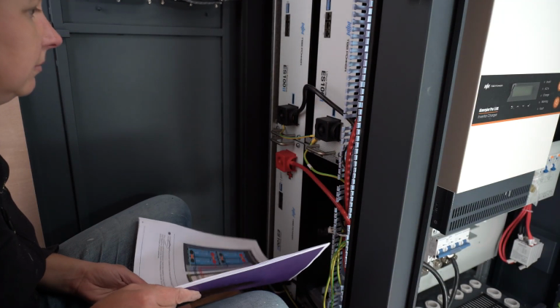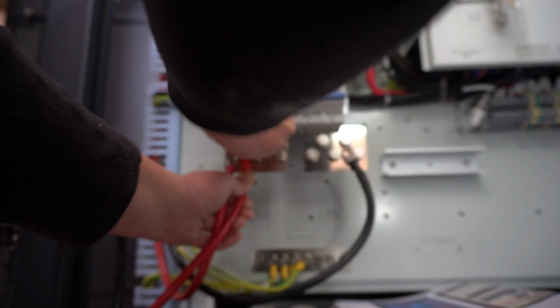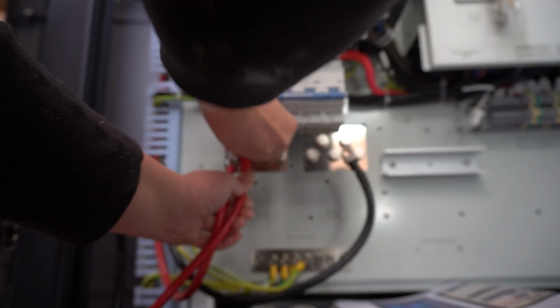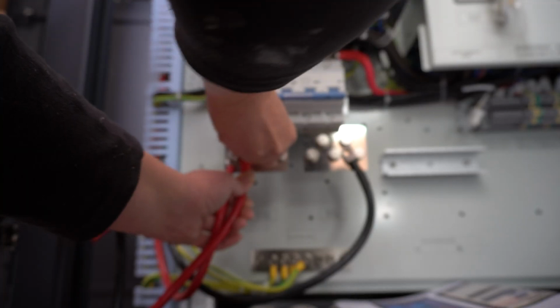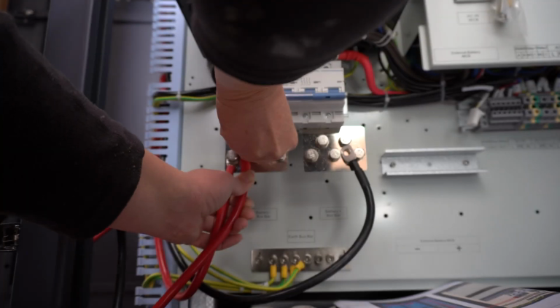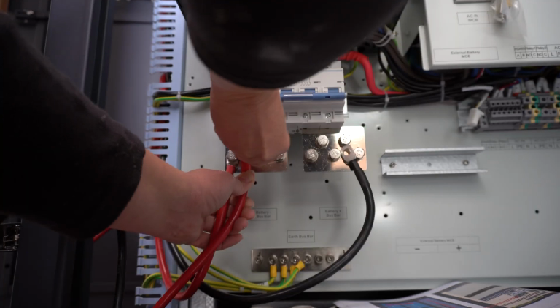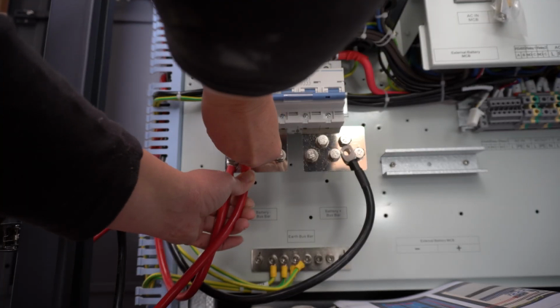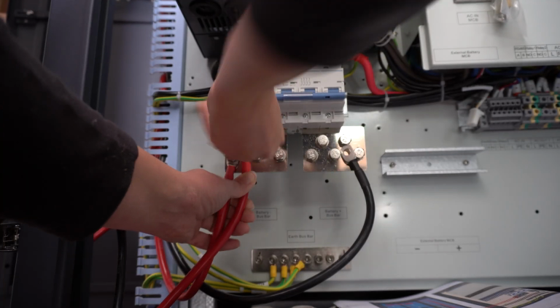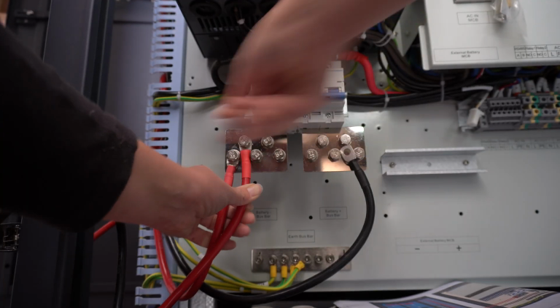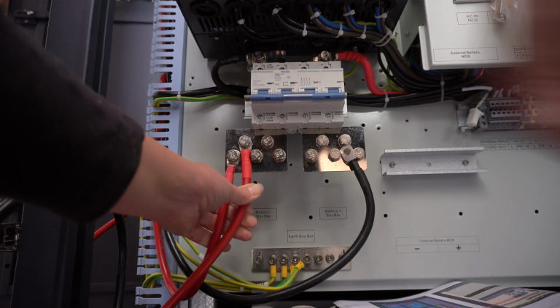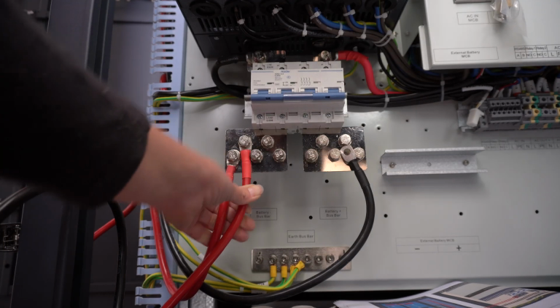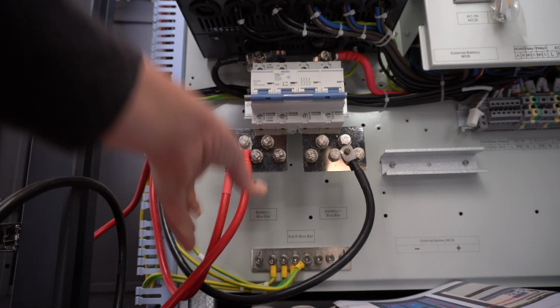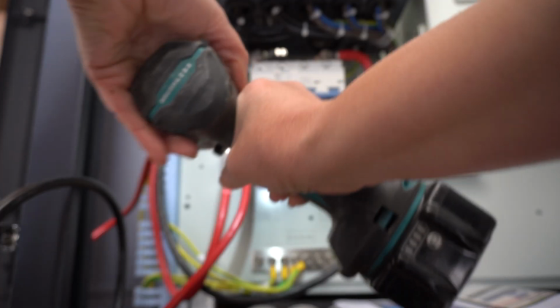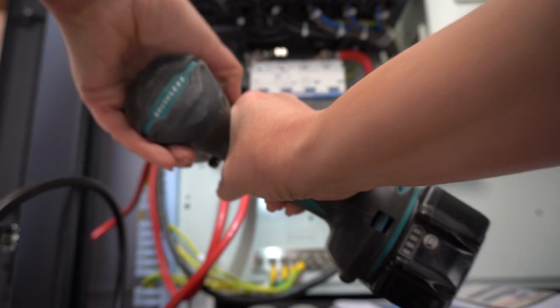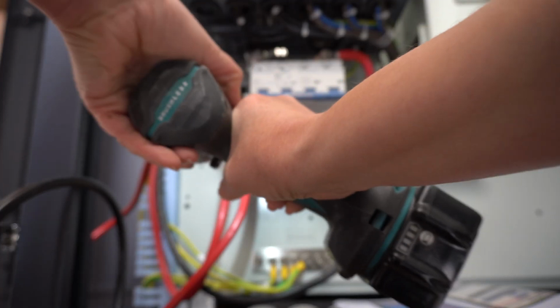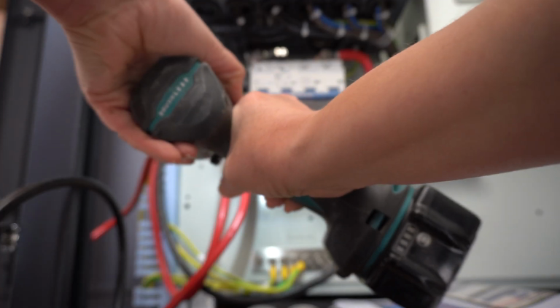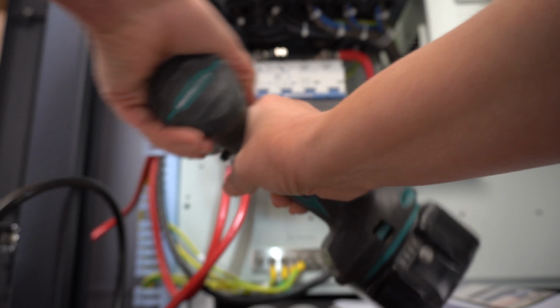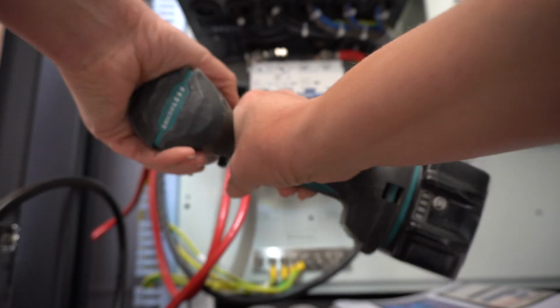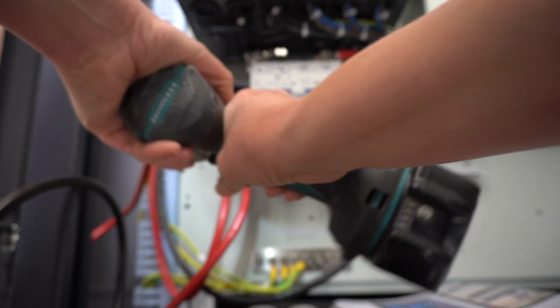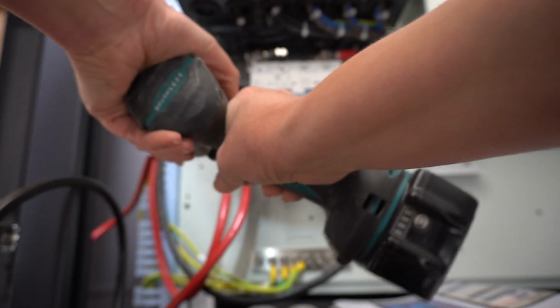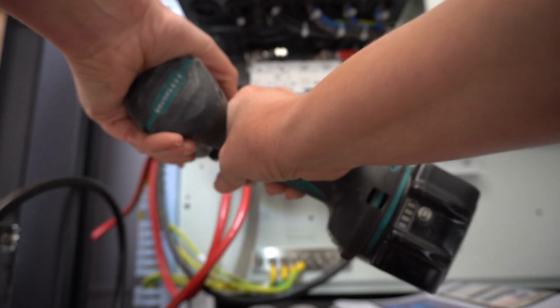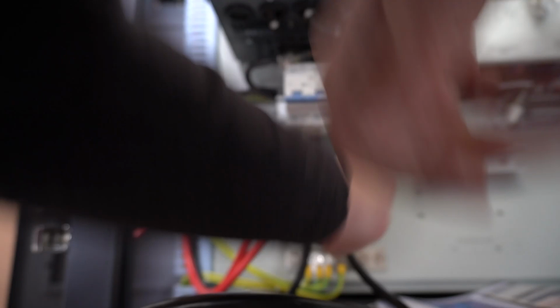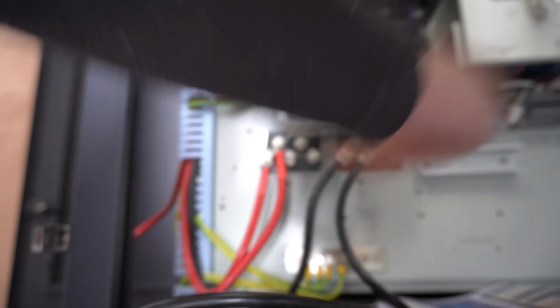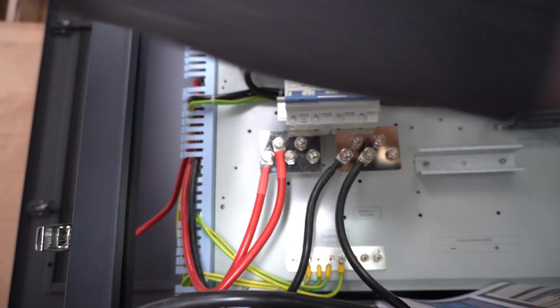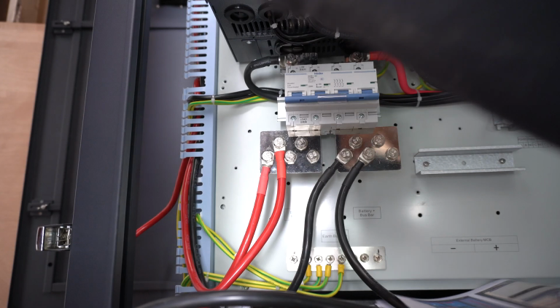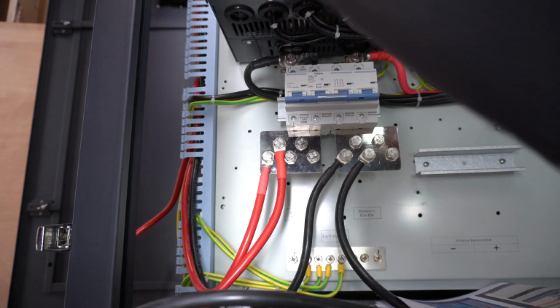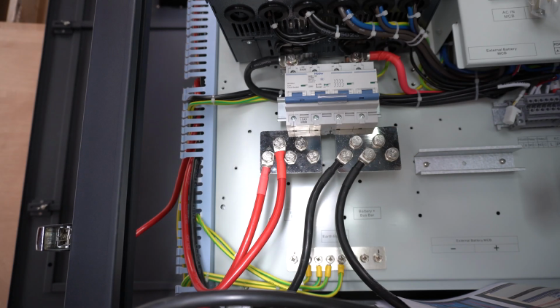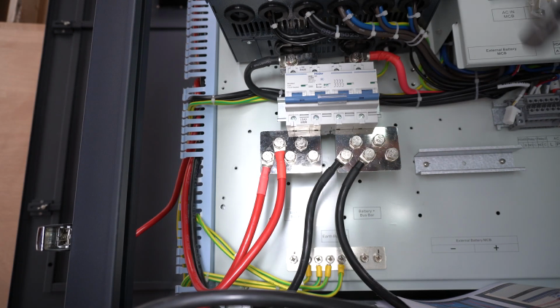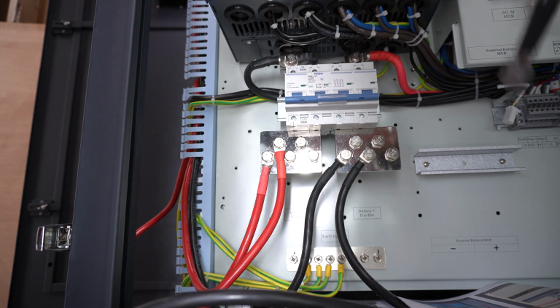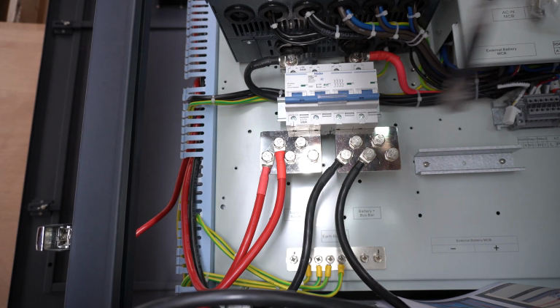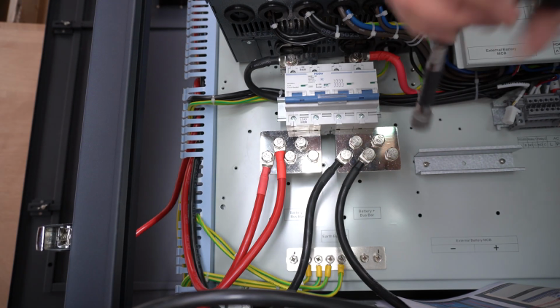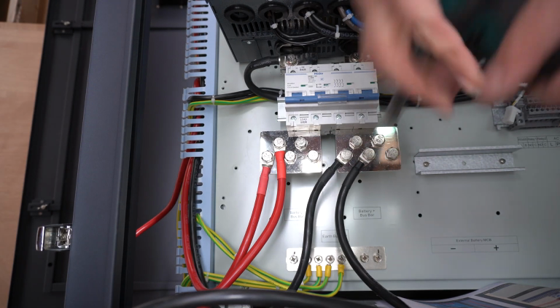Here I am putting the black and red wires on the wrong side — luckily my electrician spotted that.